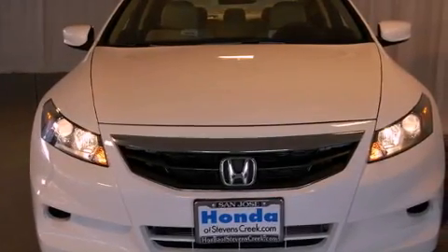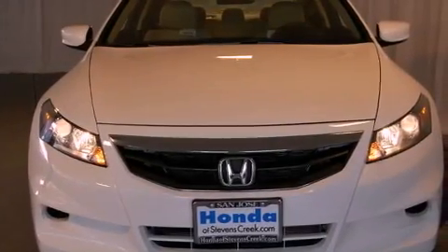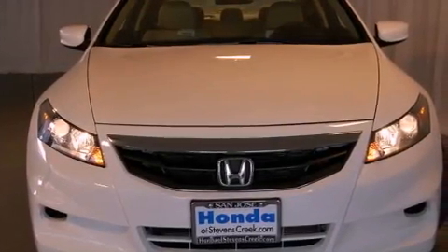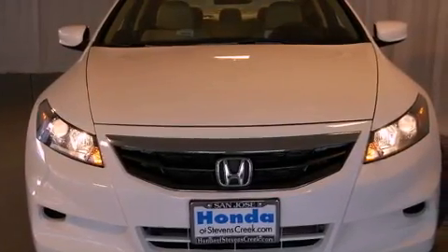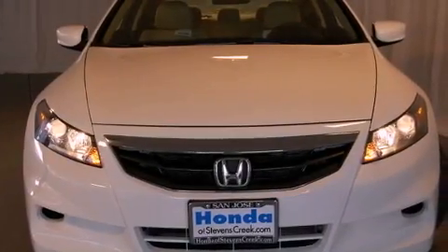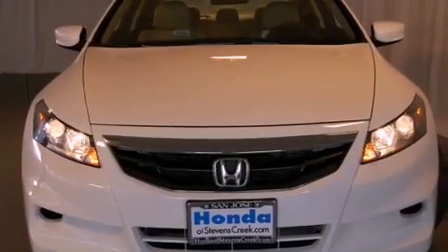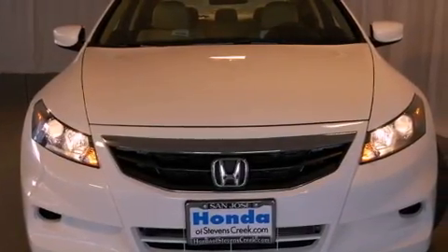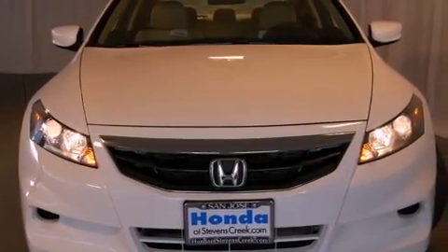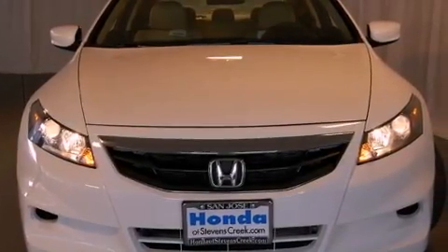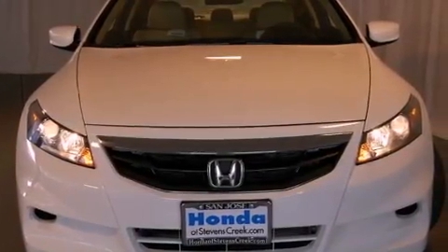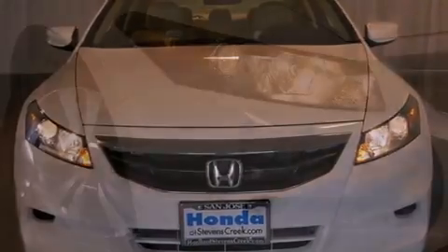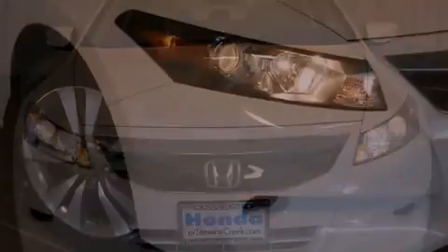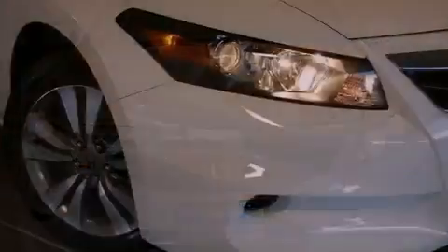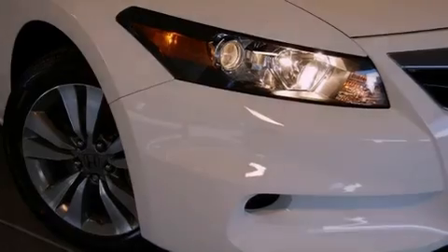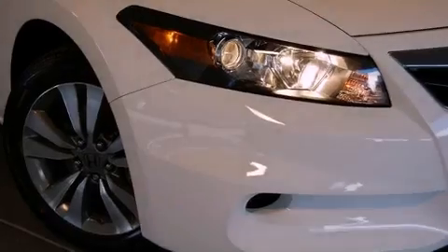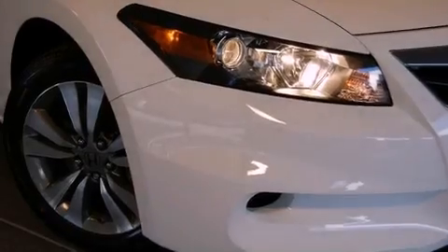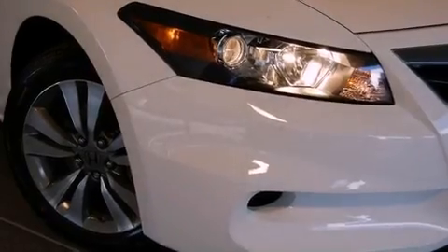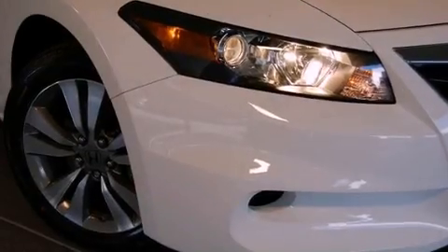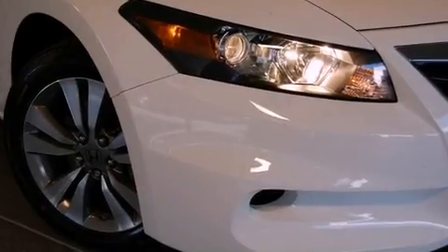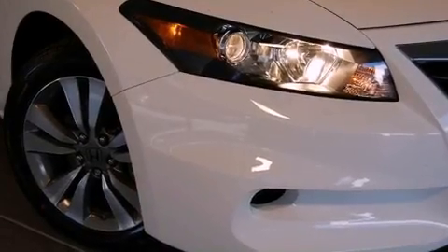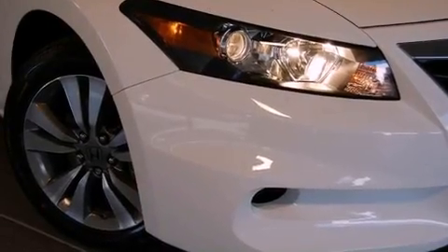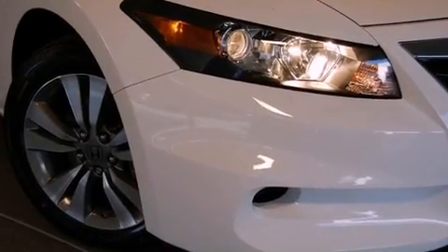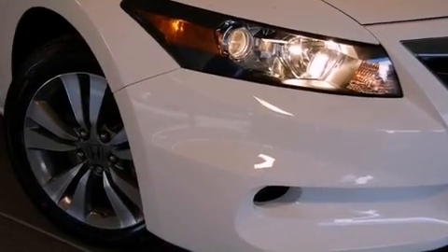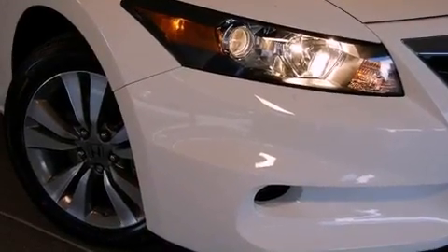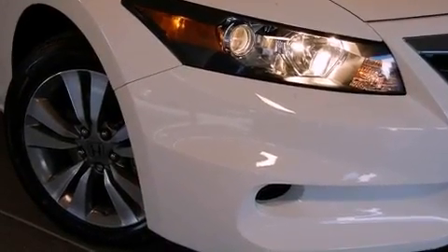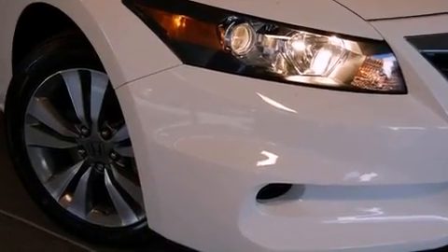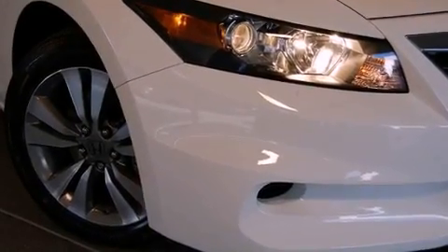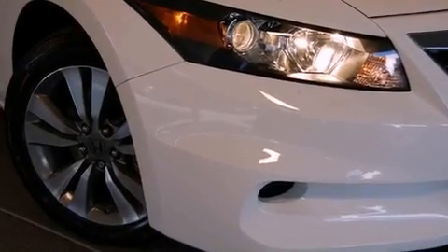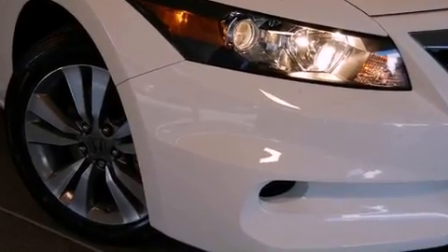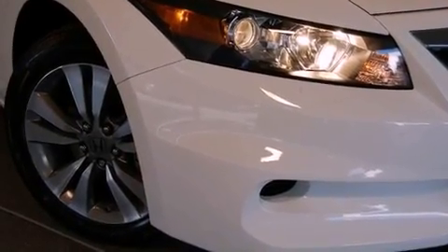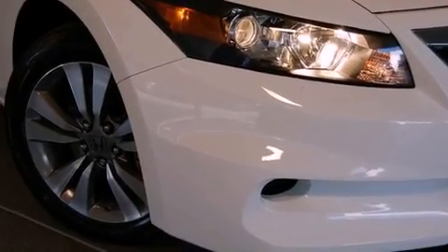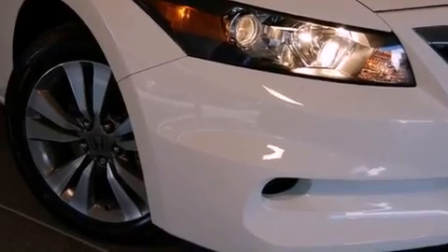With an EPA estimated rating of 33 miles per gallon on the highway, this vehicle is clearly a fuel-efficient choice.